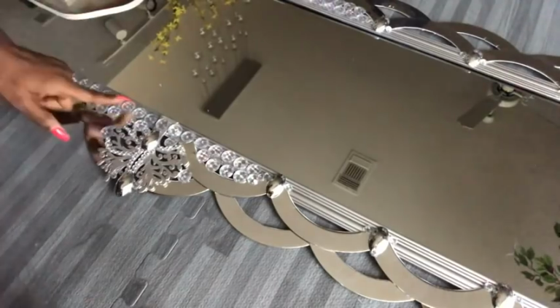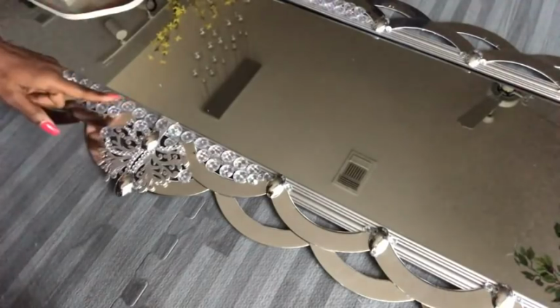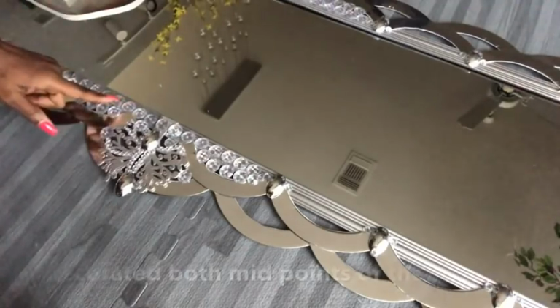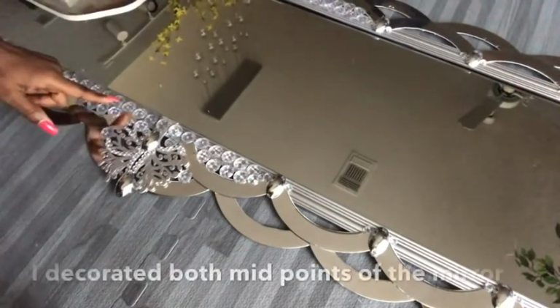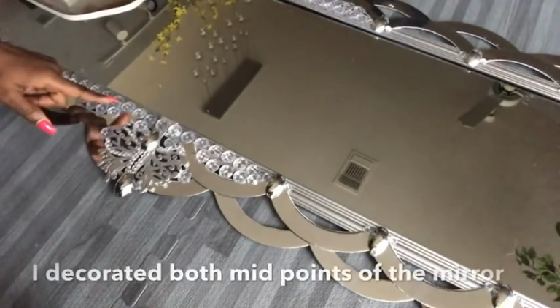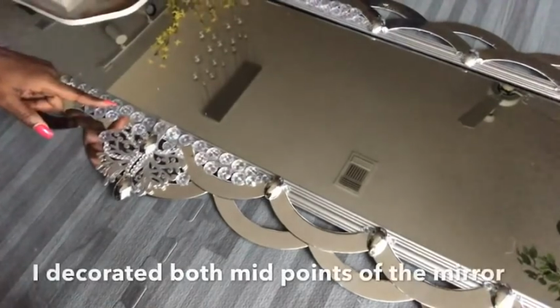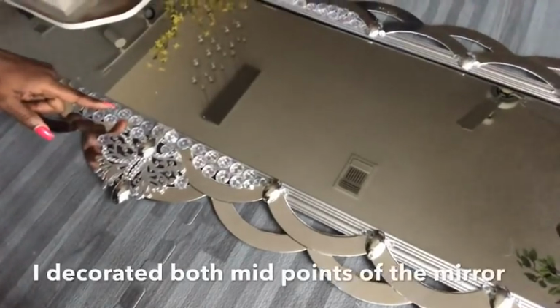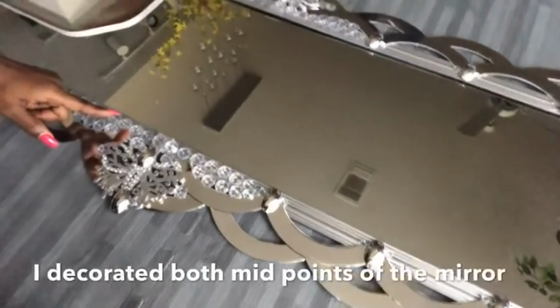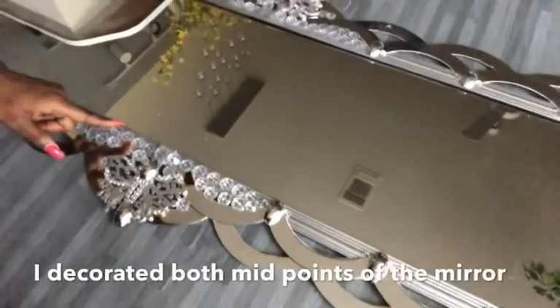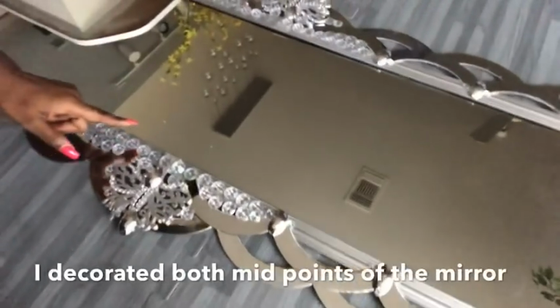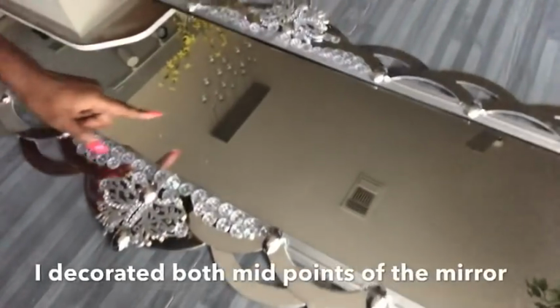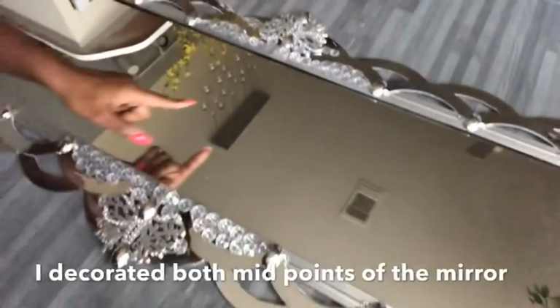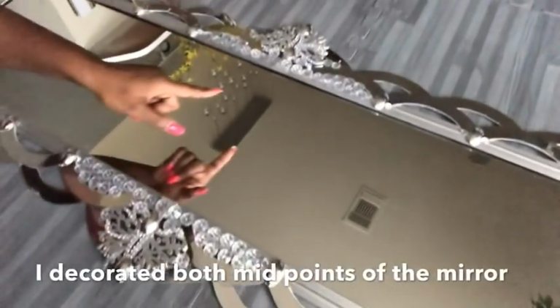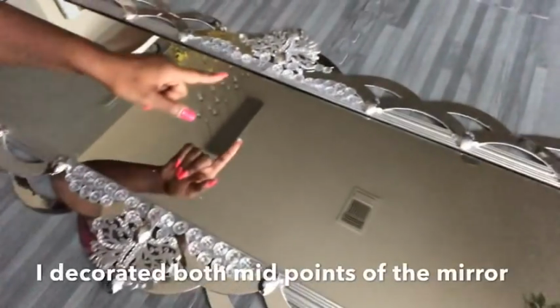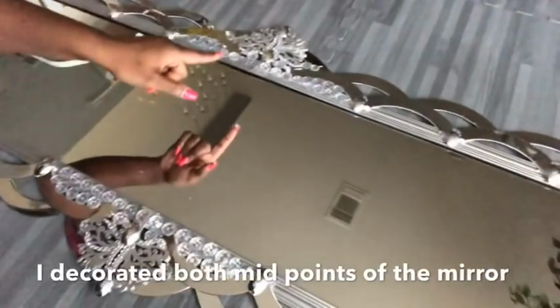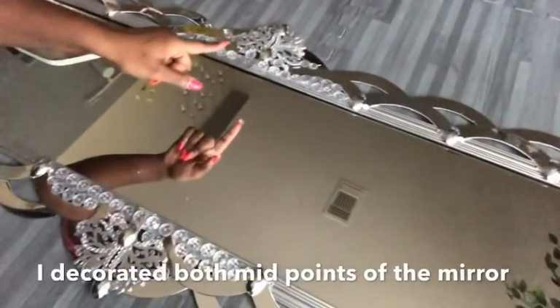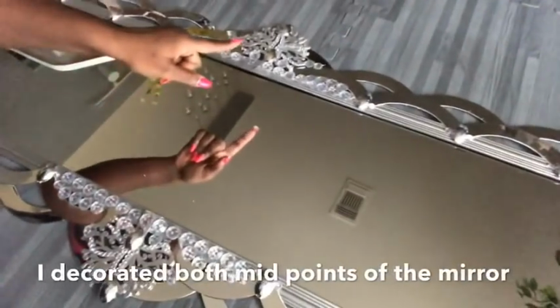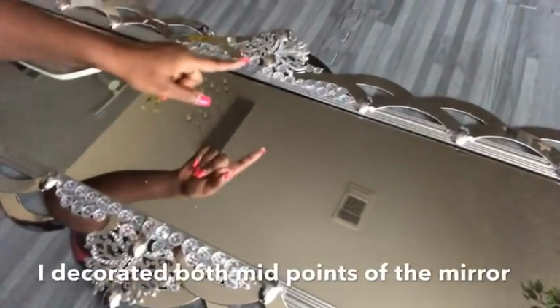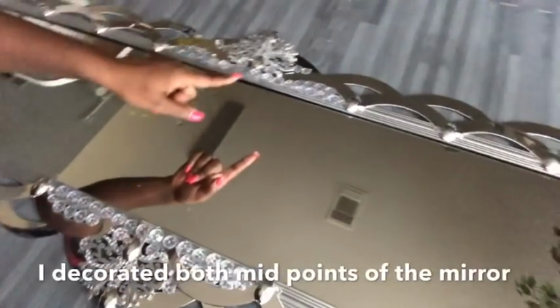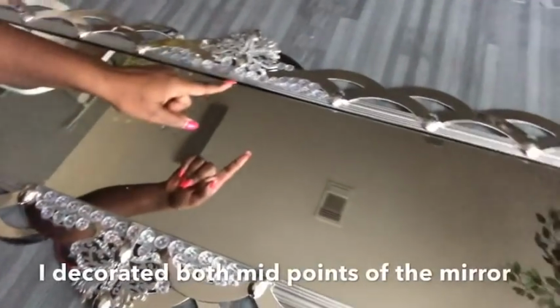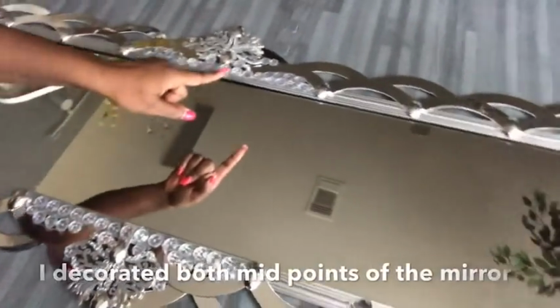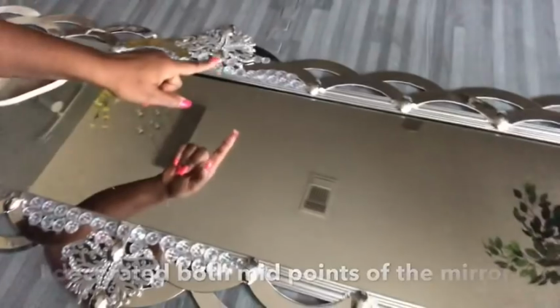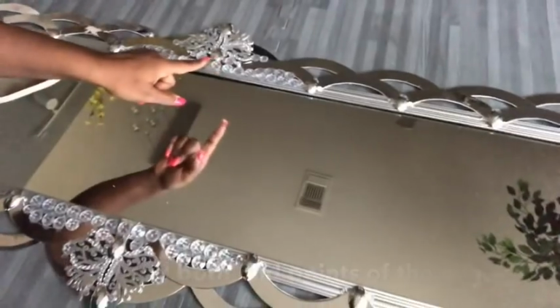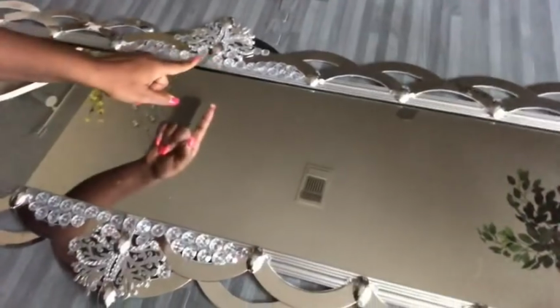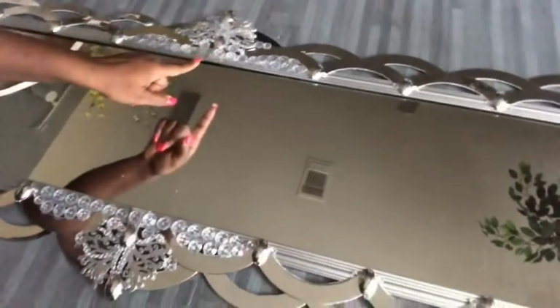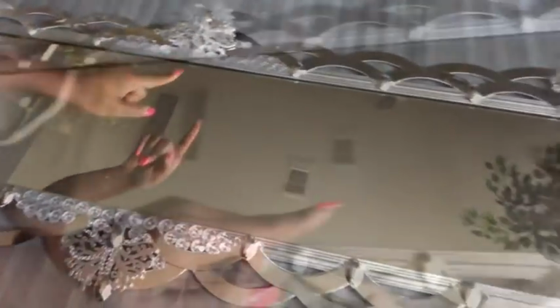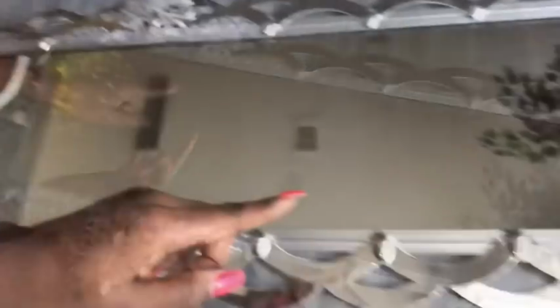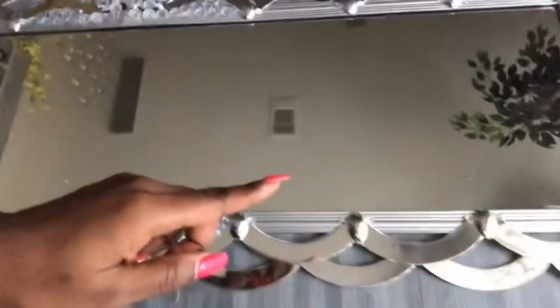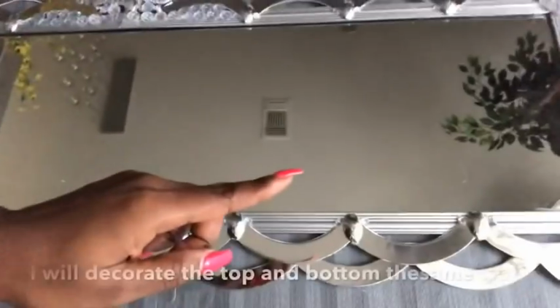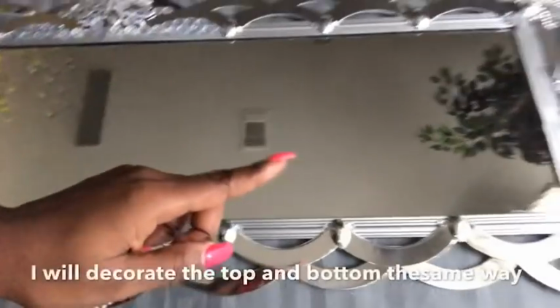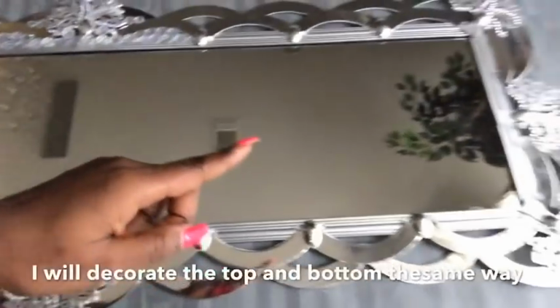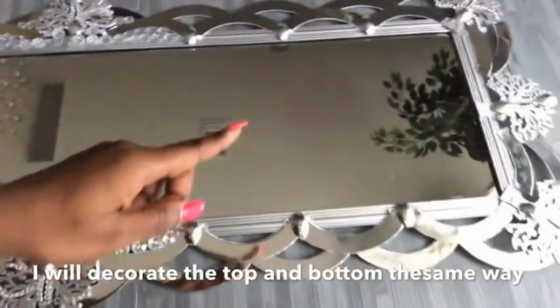I did this to decorate the middle part of the mirror, and I'm going to do the same thing to the top and bottom of the mirror.